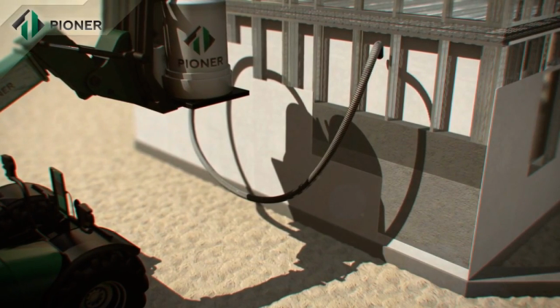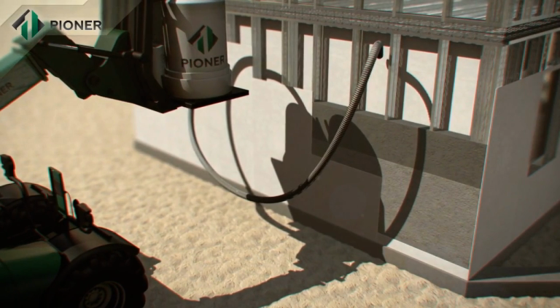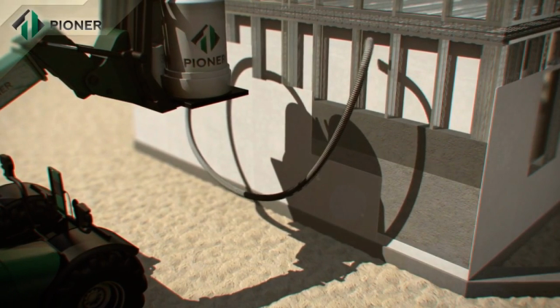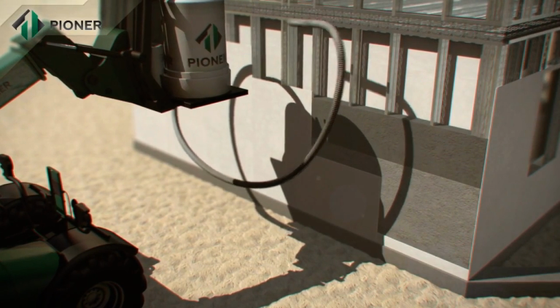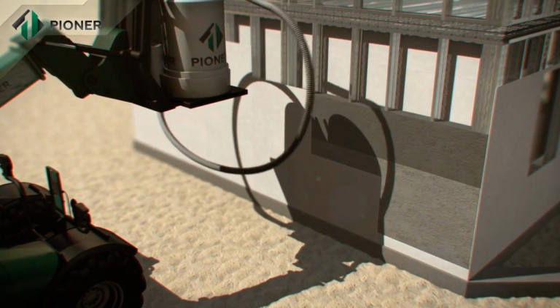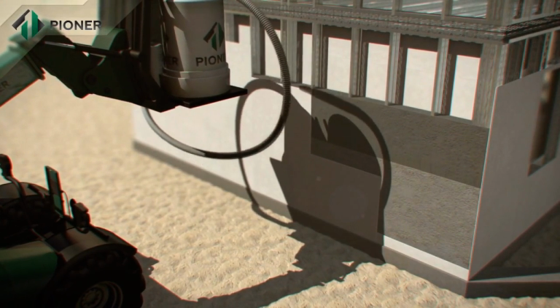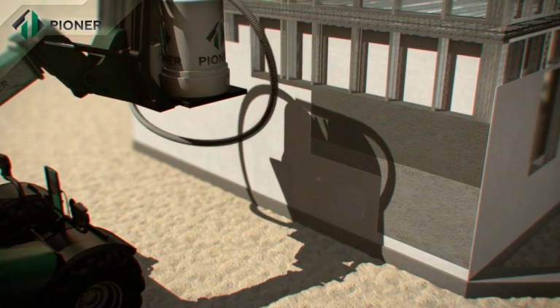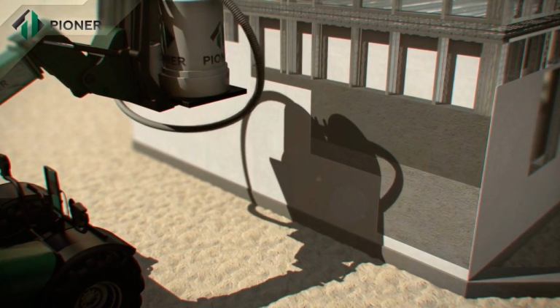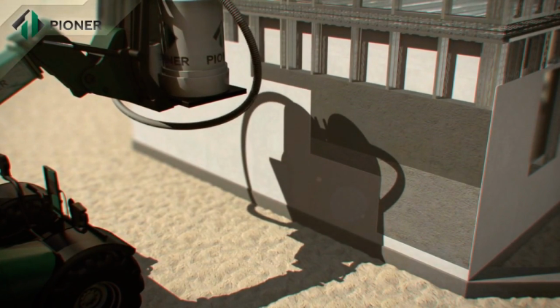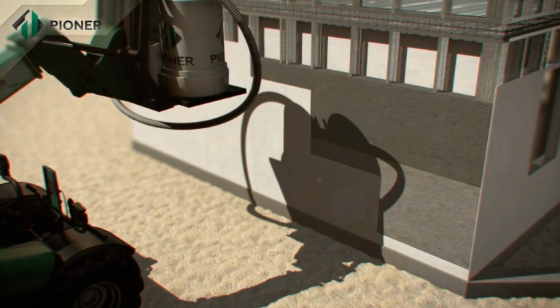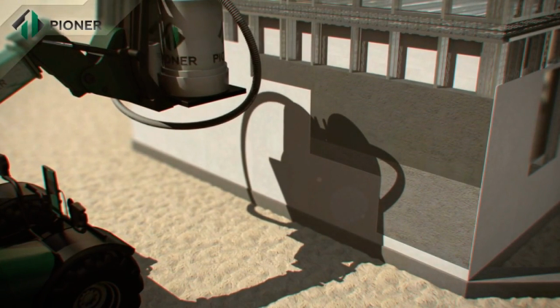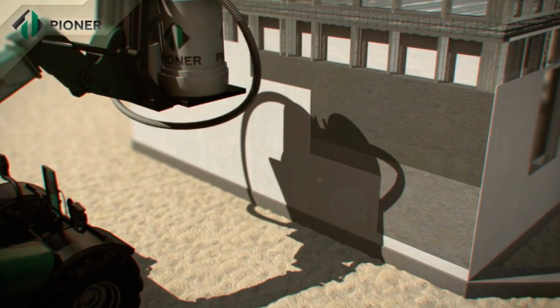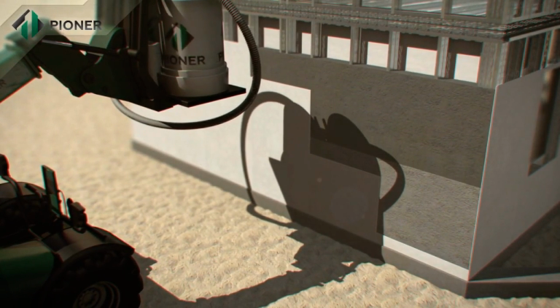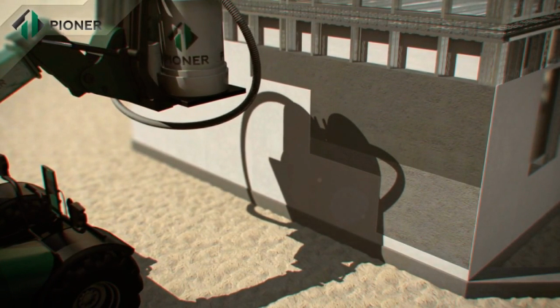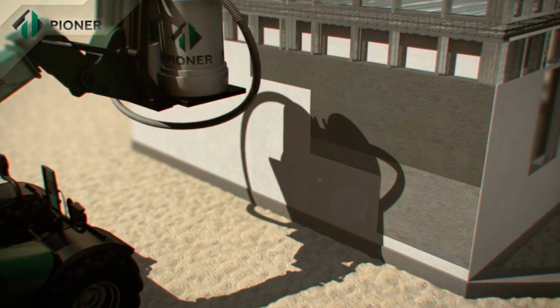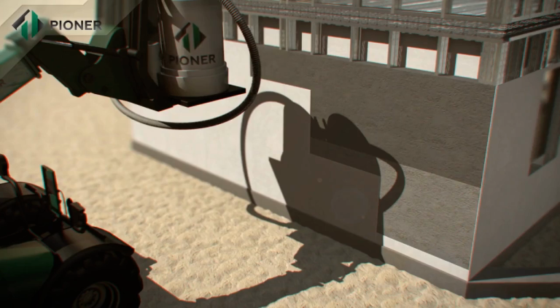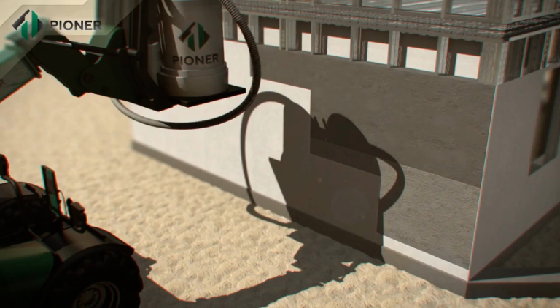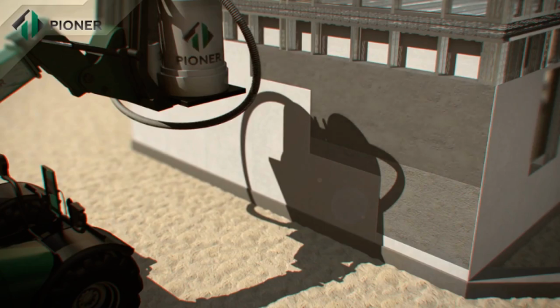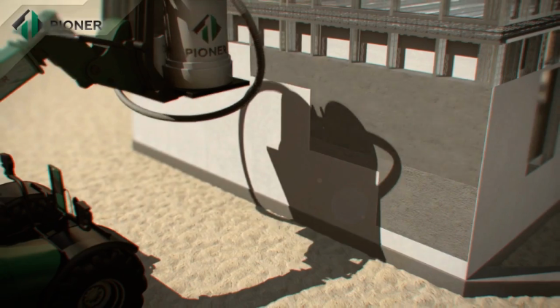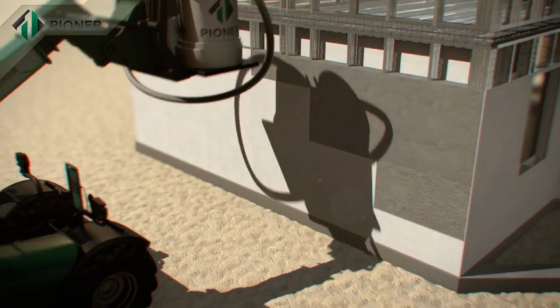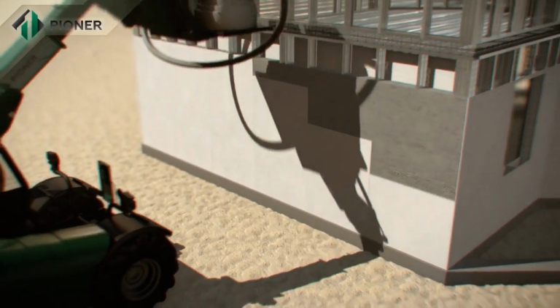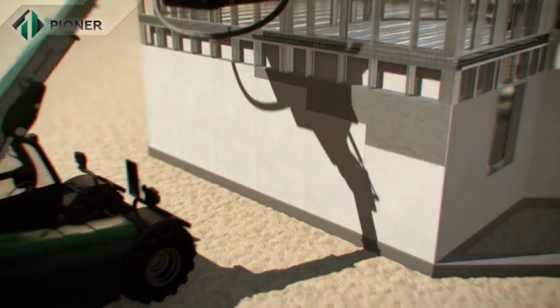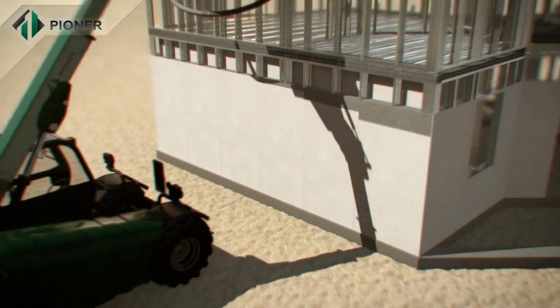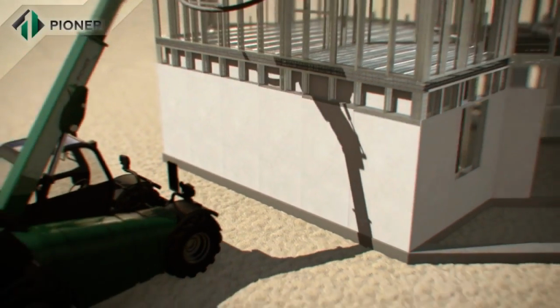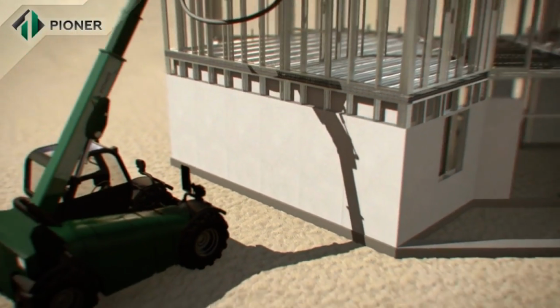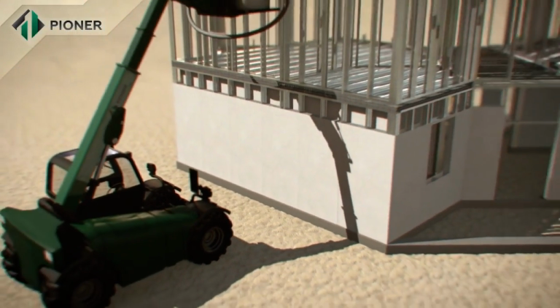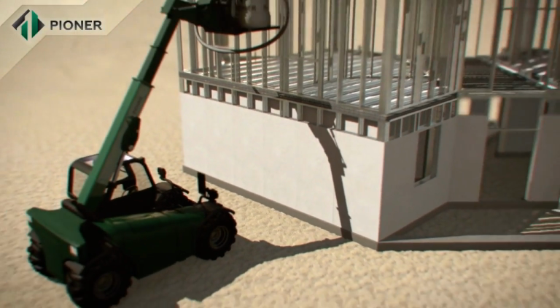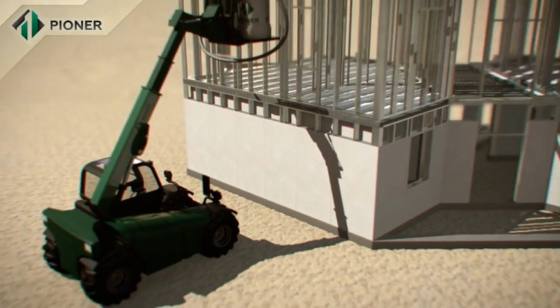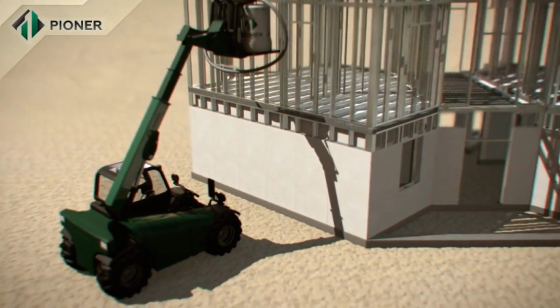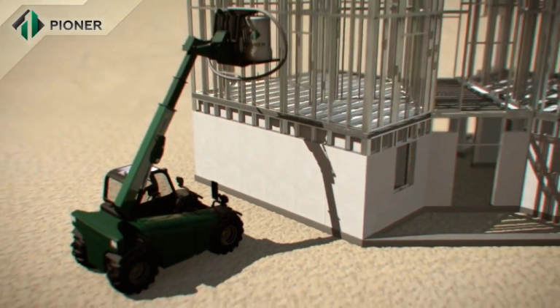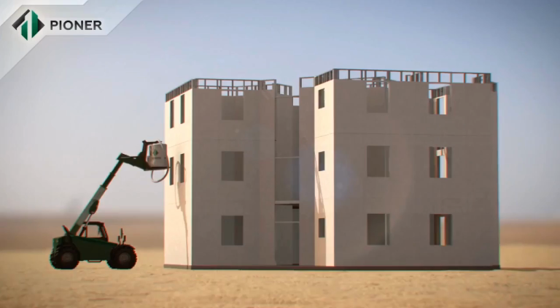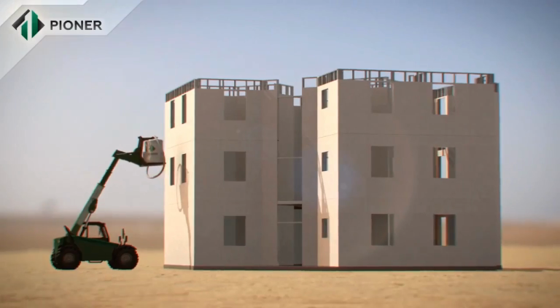An important advantage of Pioneer technology is that it allows for construction of buildings in all regions, including those remote from power supply.